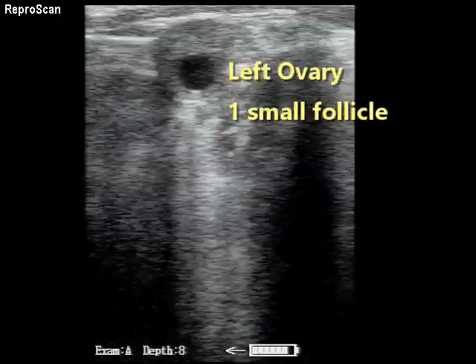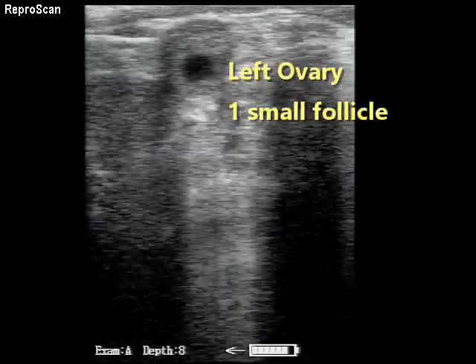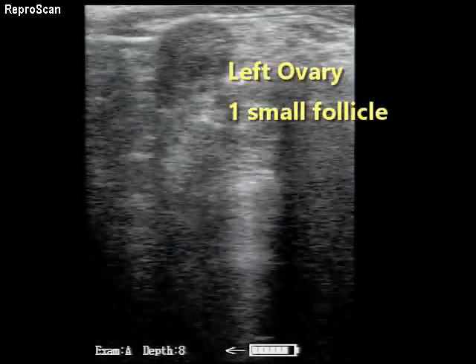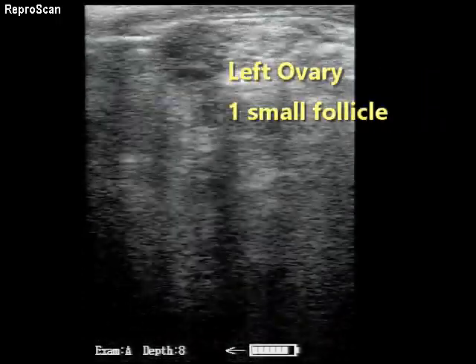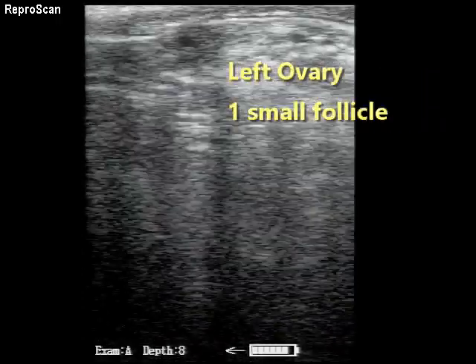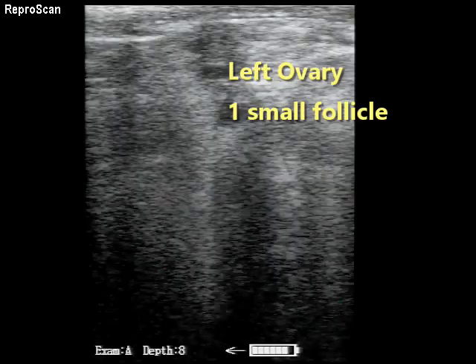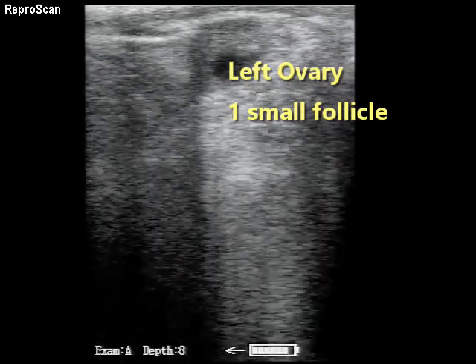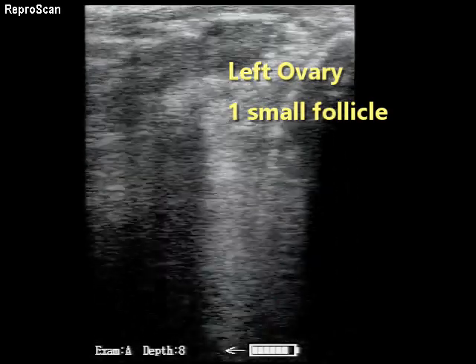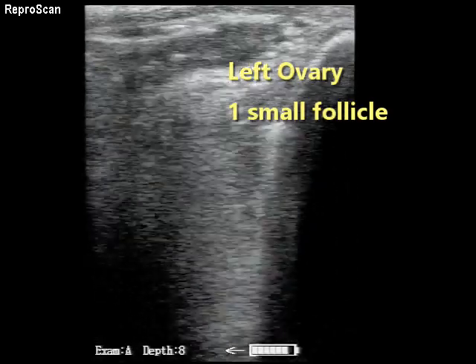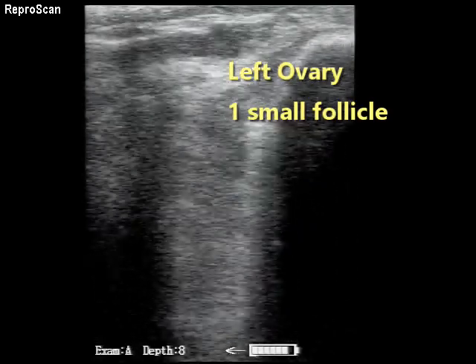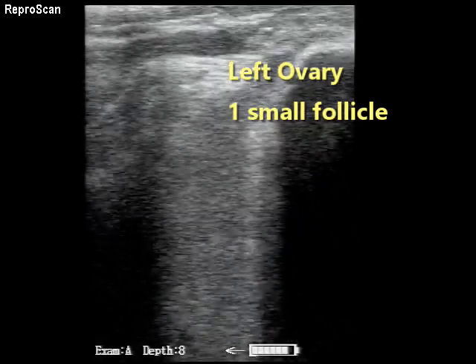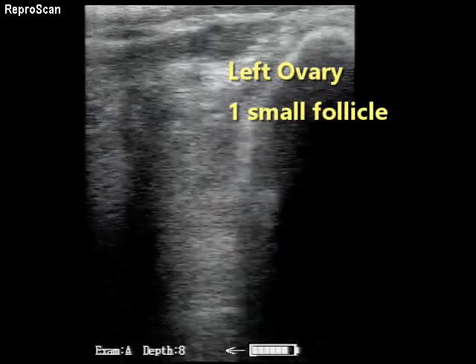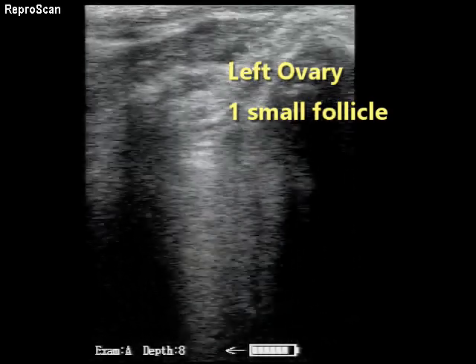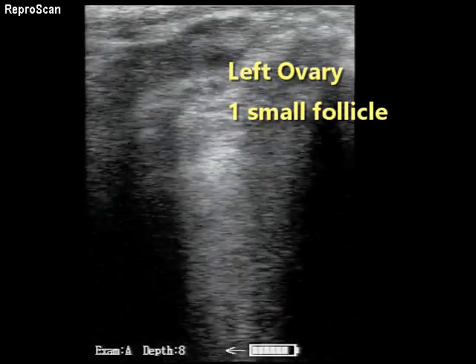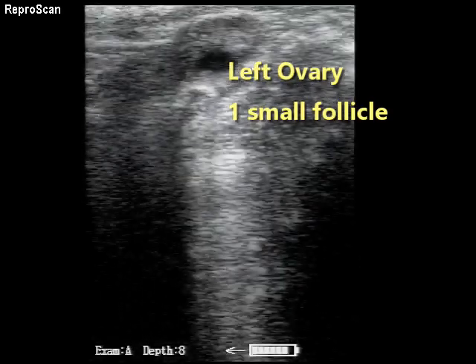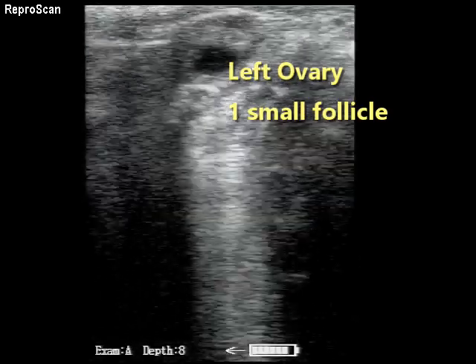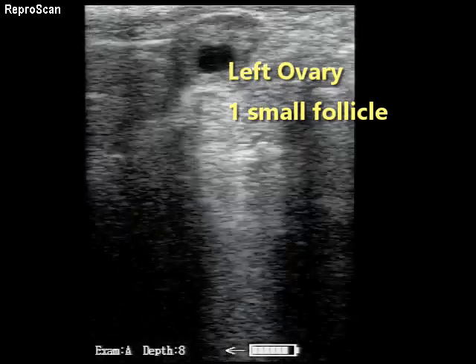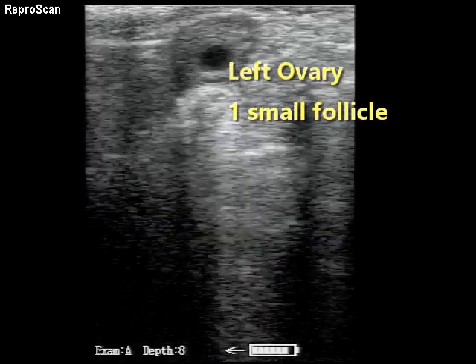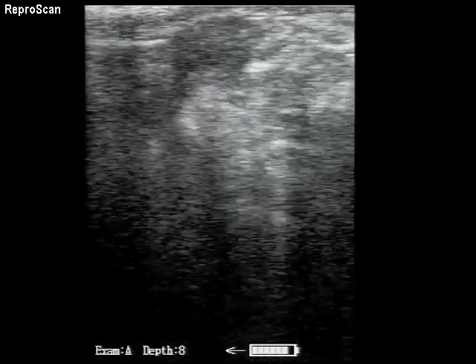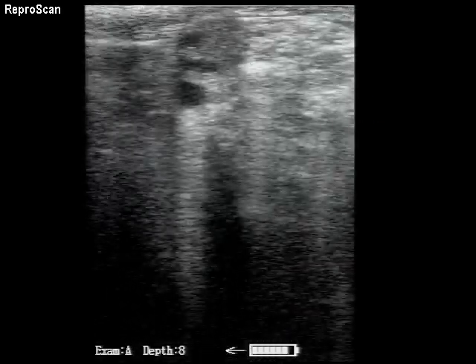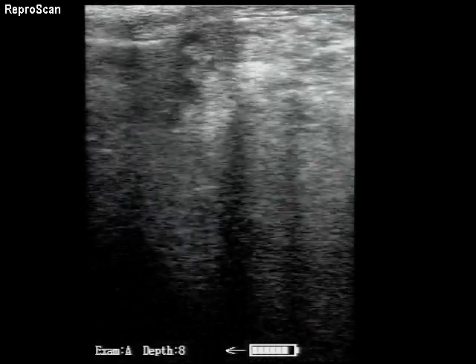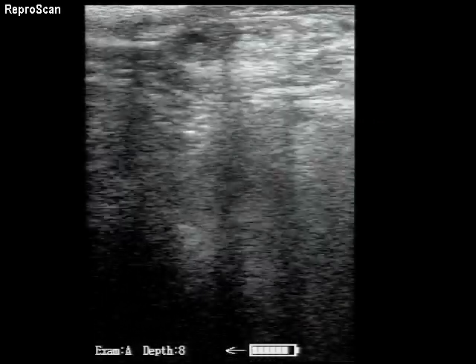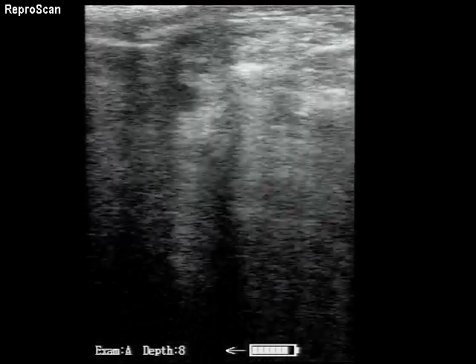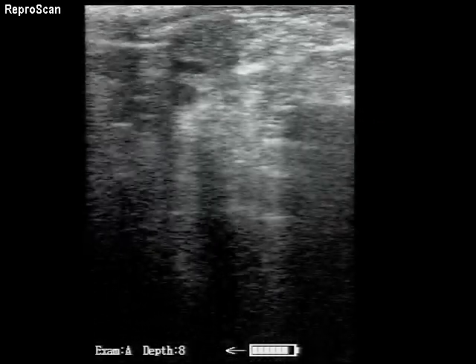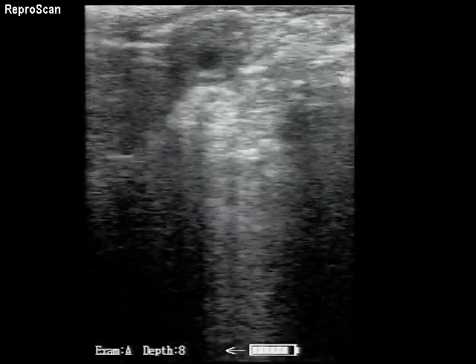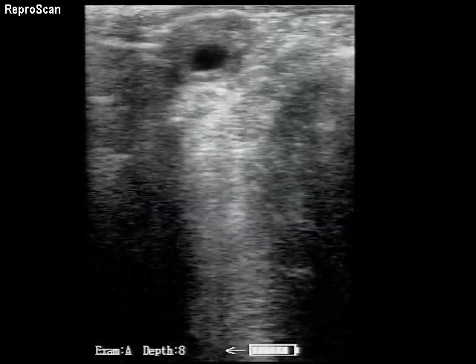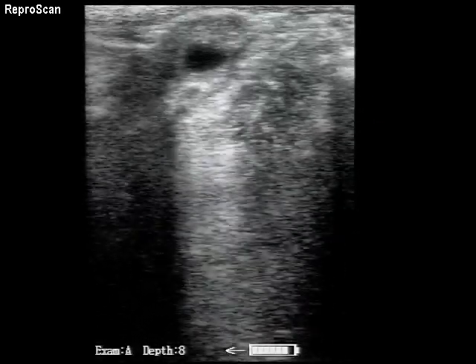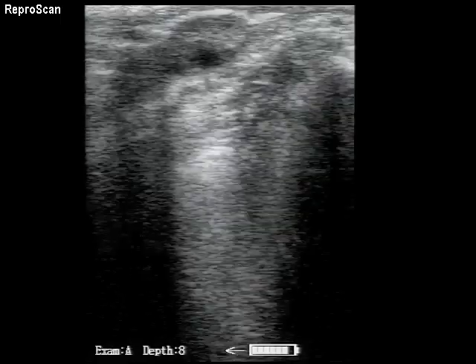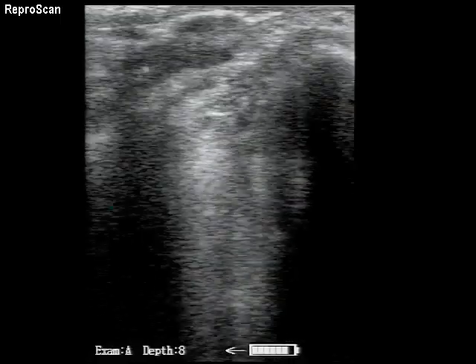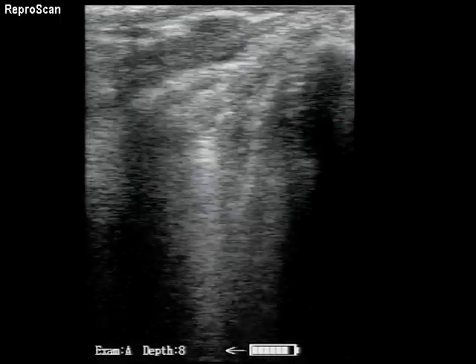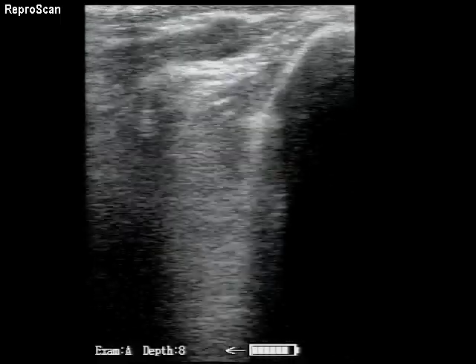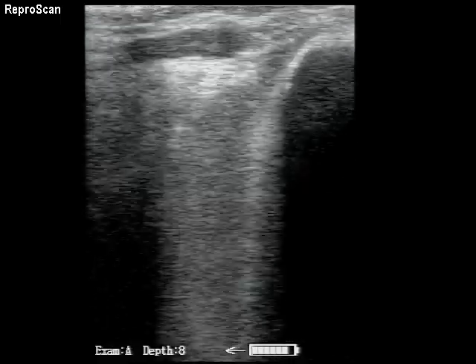There's the left ovary of this cow, showing one smaller follicle, and if you look closely, some primordial follicles. Interesting cow.